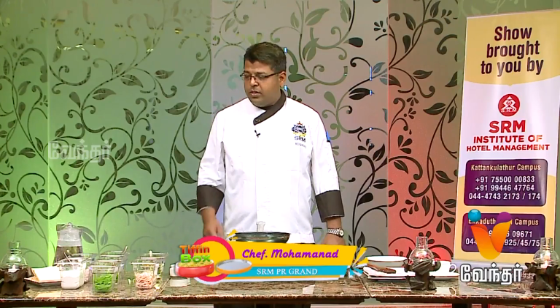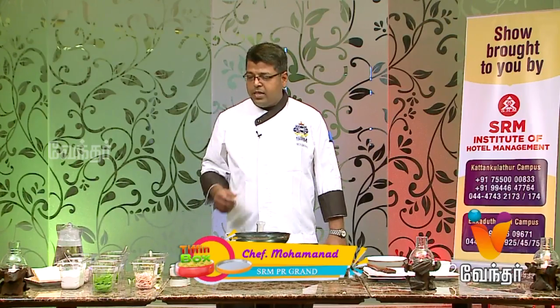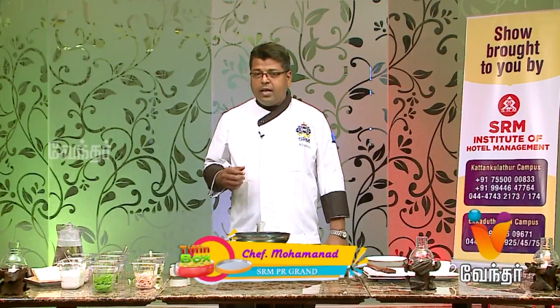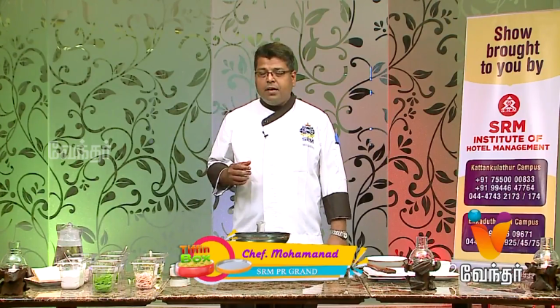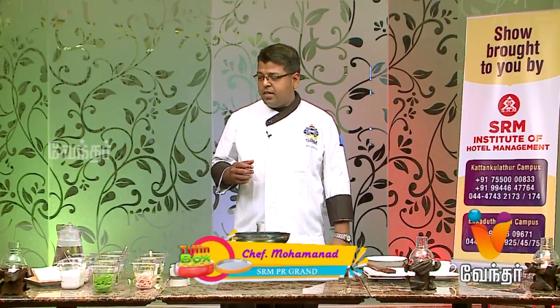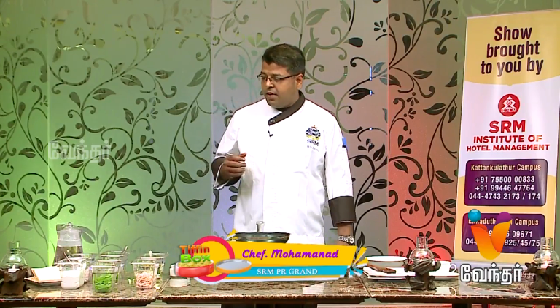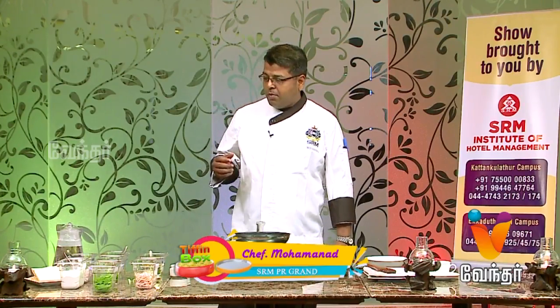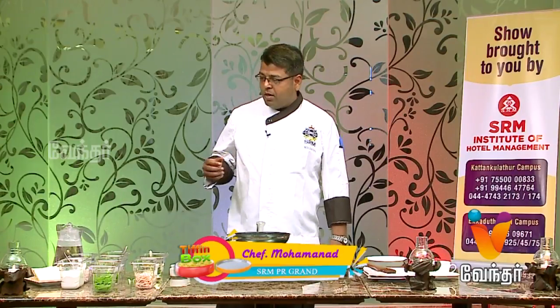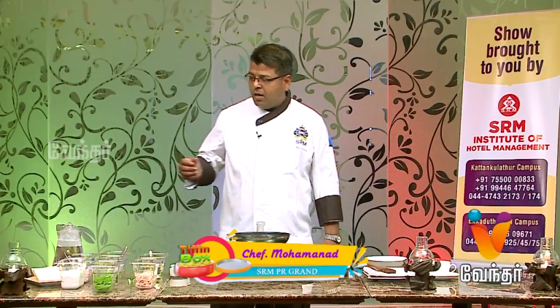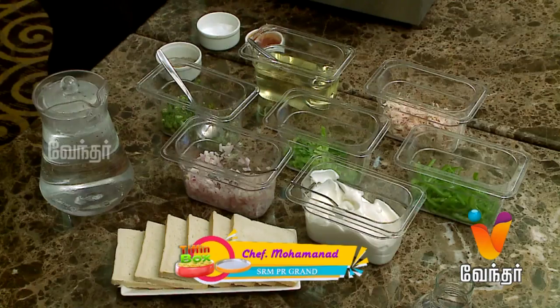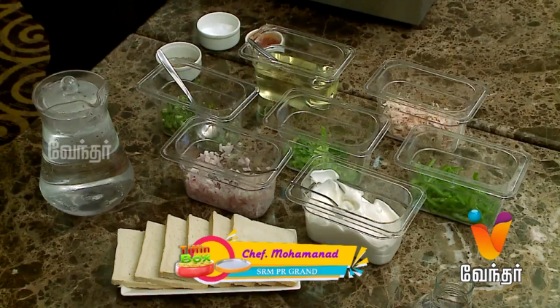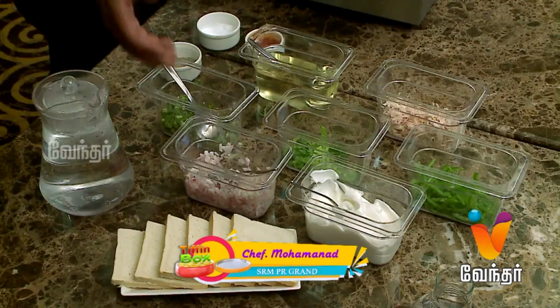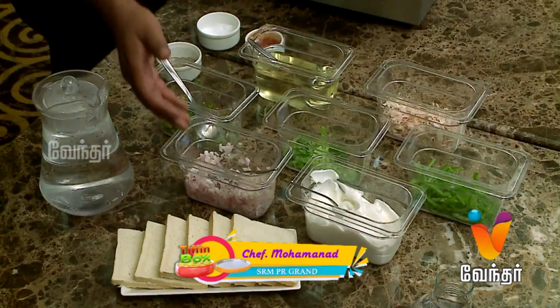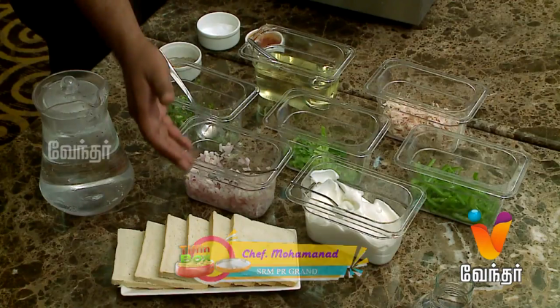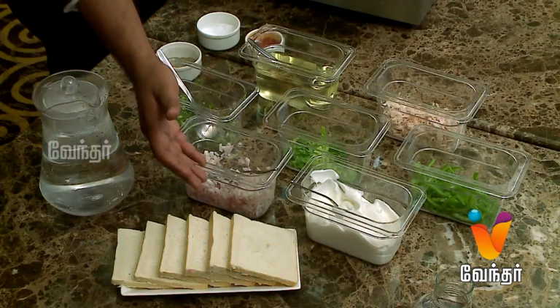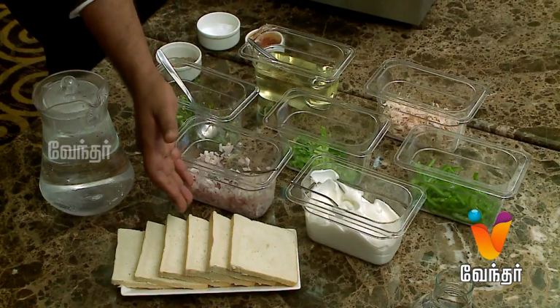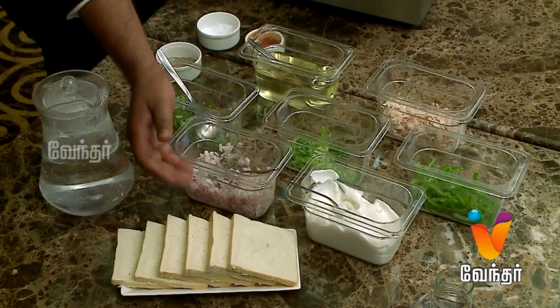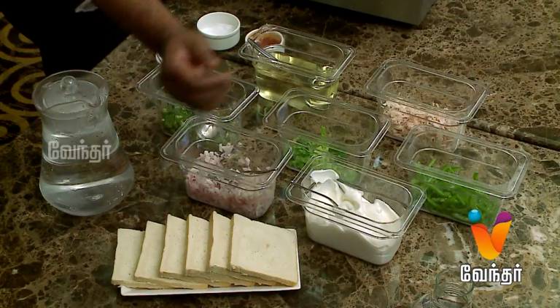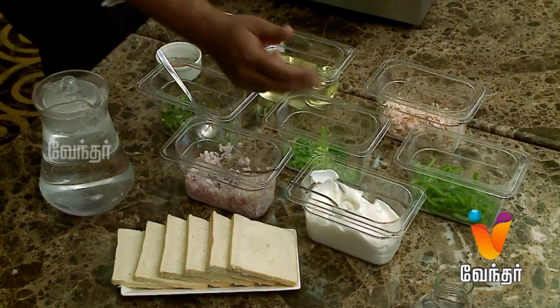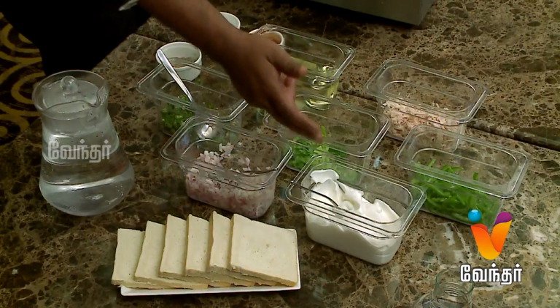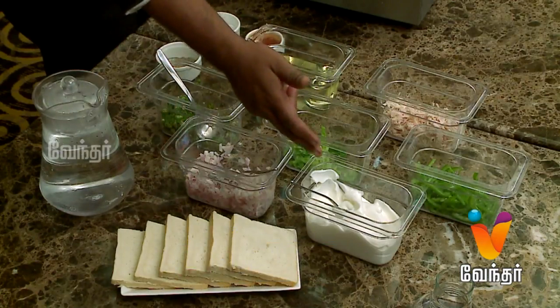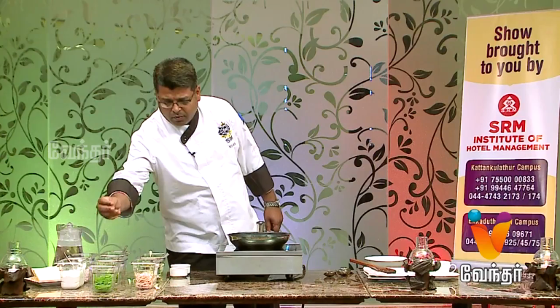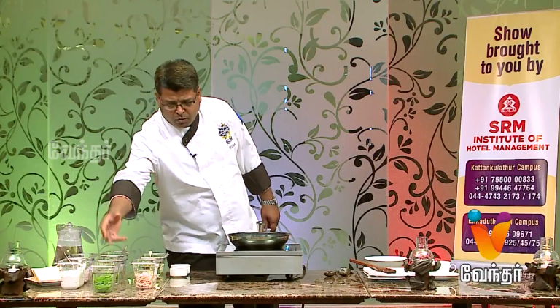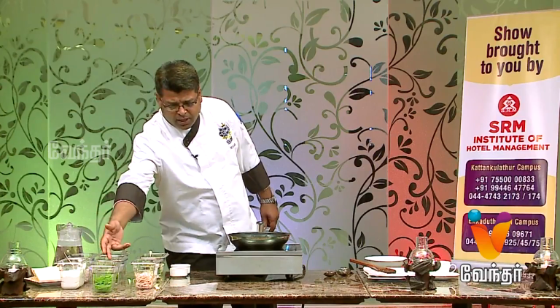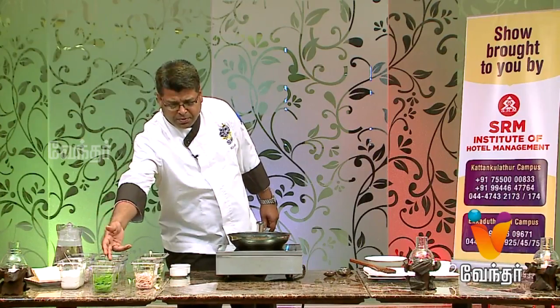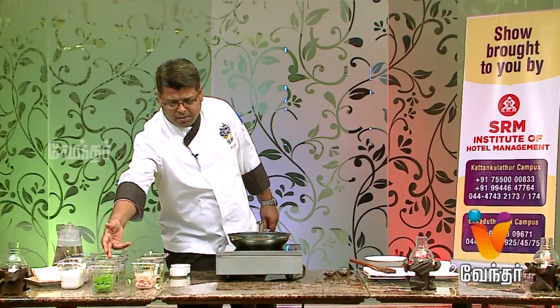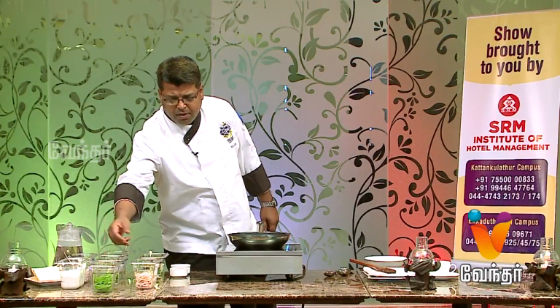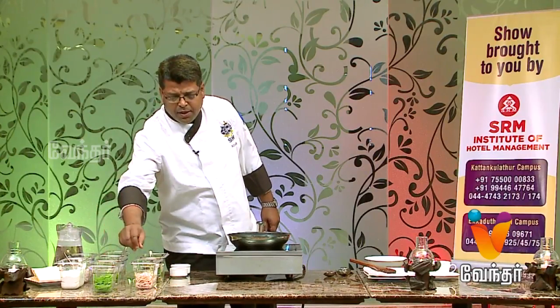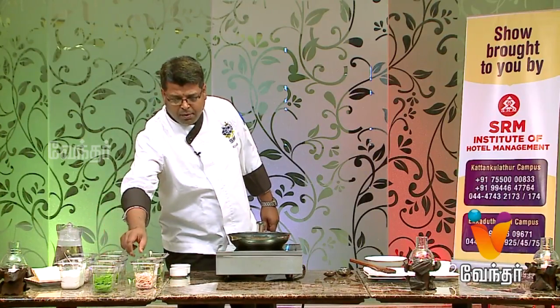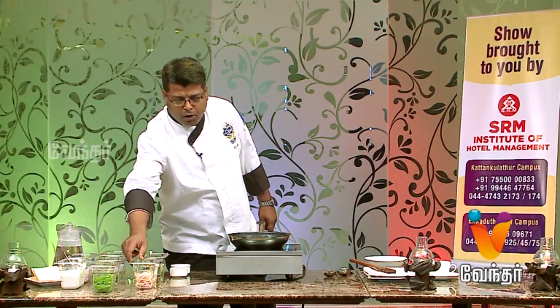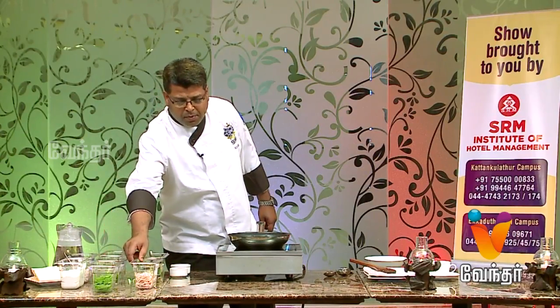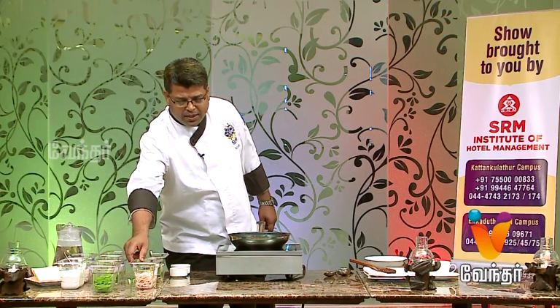We have bread slices, mayonnaise, and capsicum. We are going to boil the chicken.